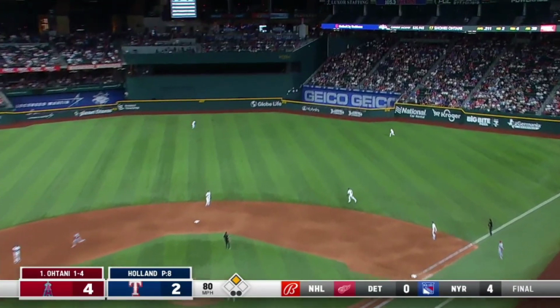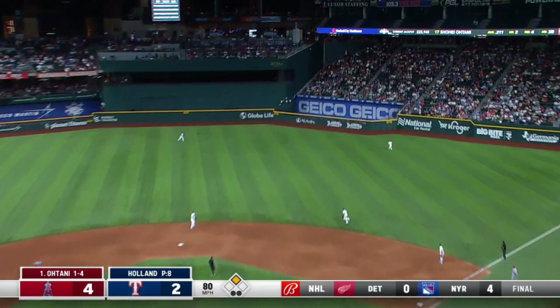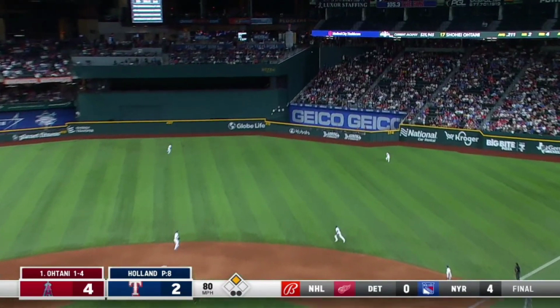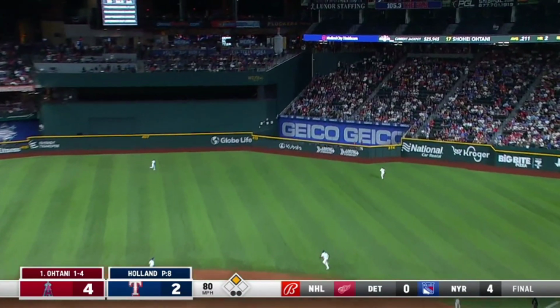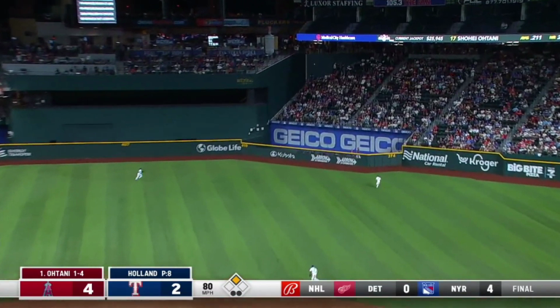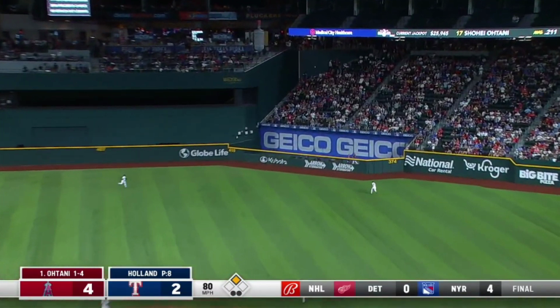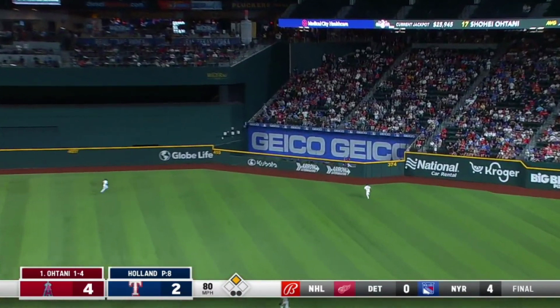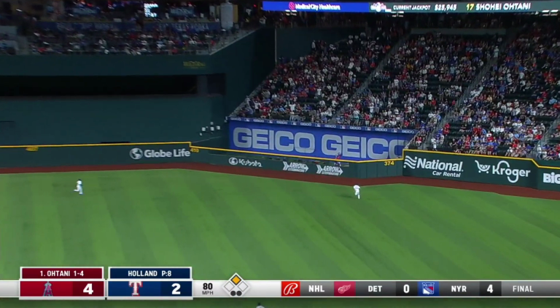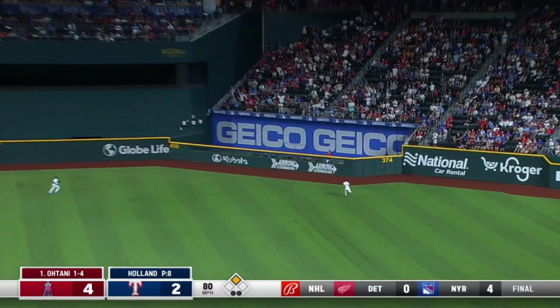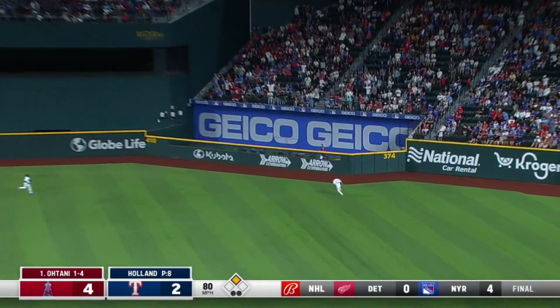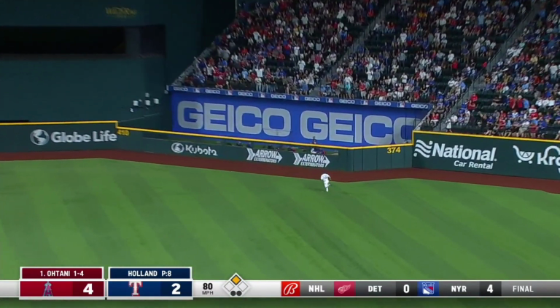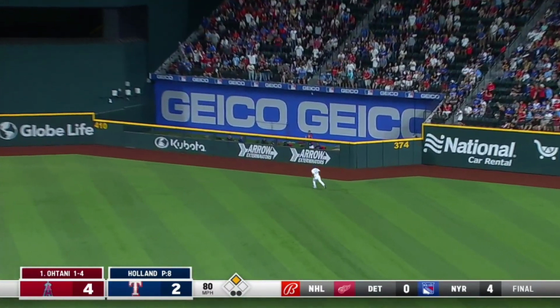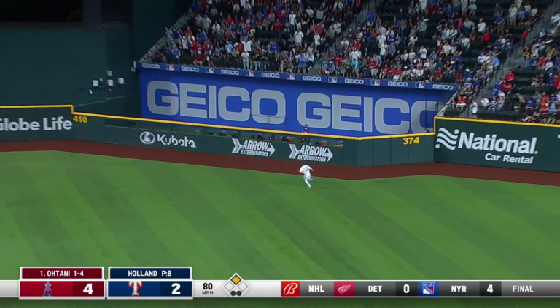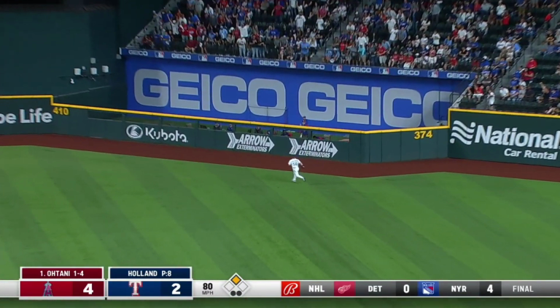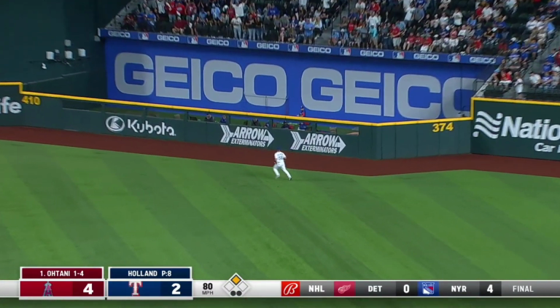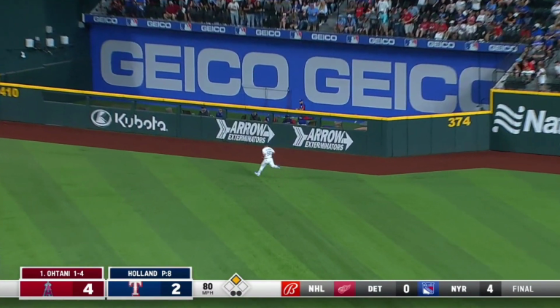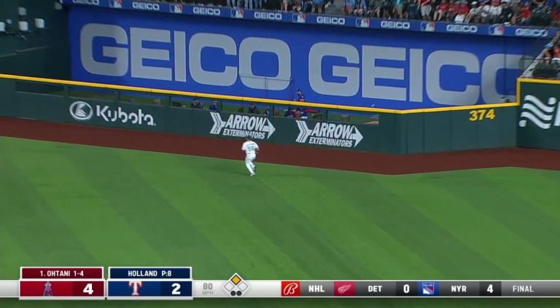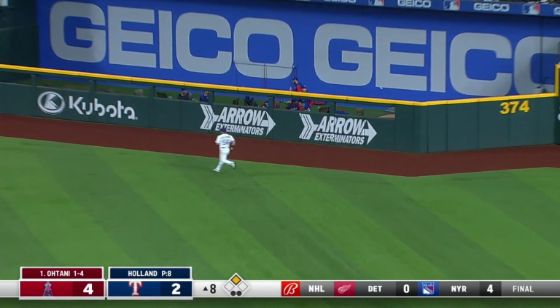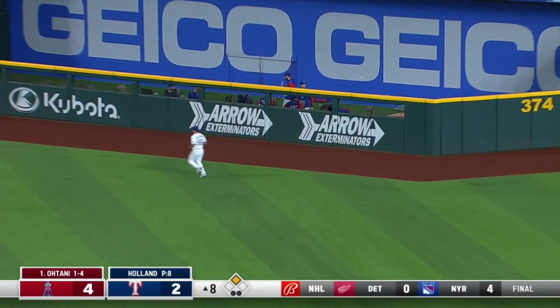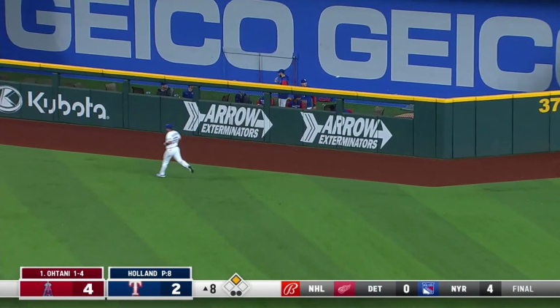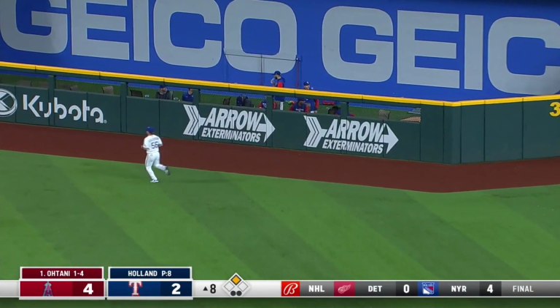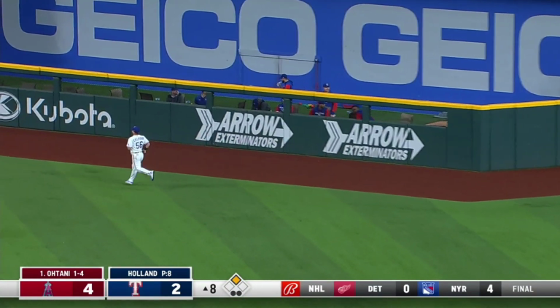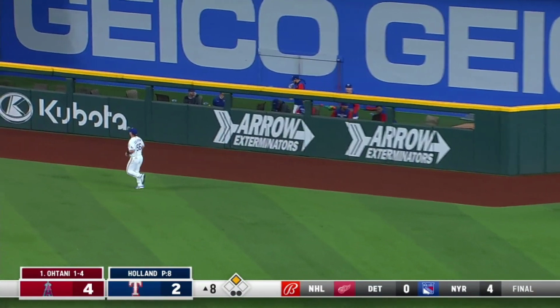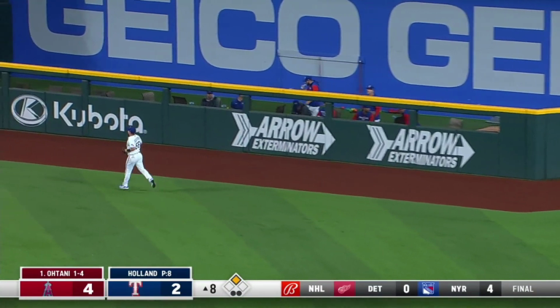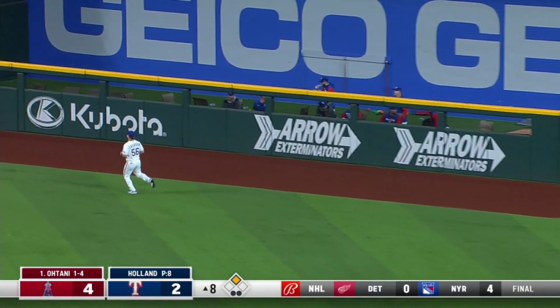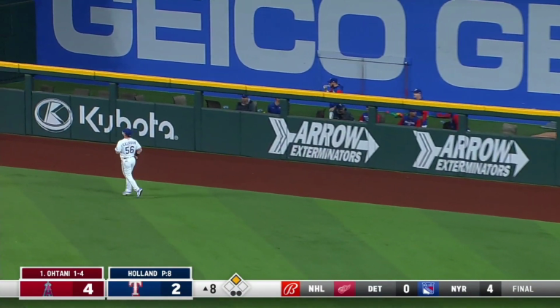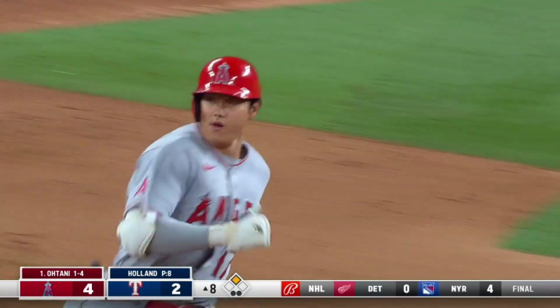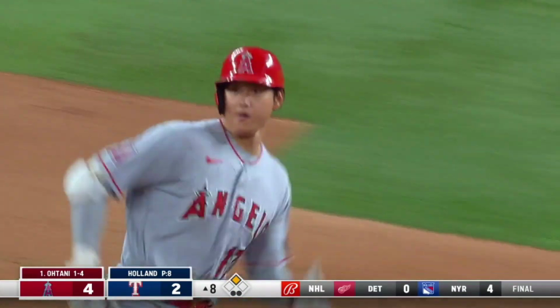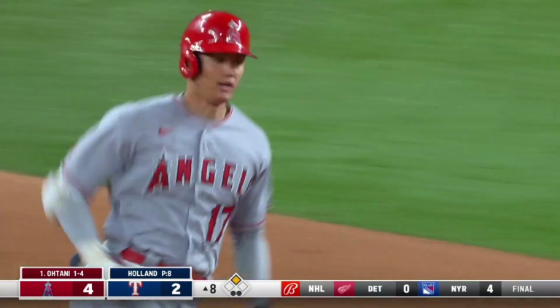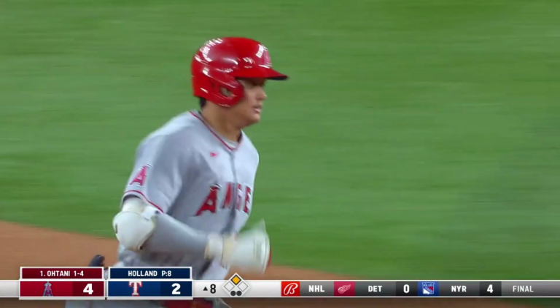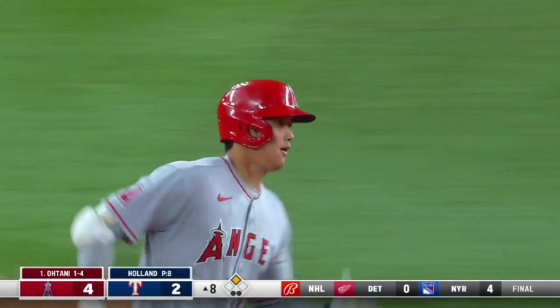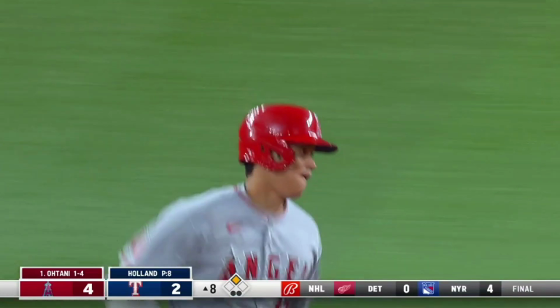First pitch to Ohtani. There's a drive to right field. Calhoun turns his back and it's out of here!